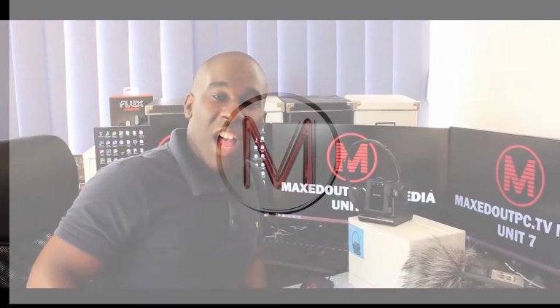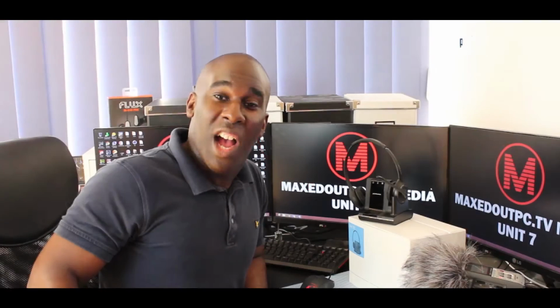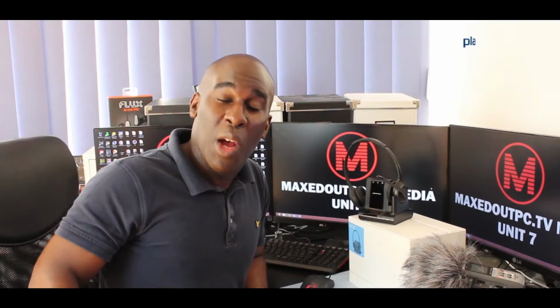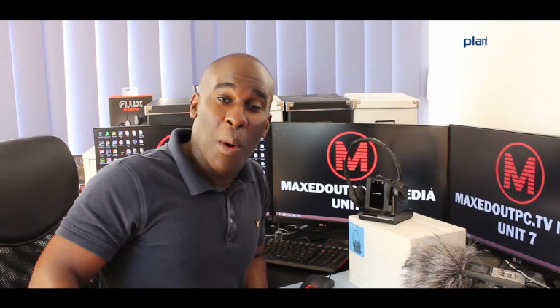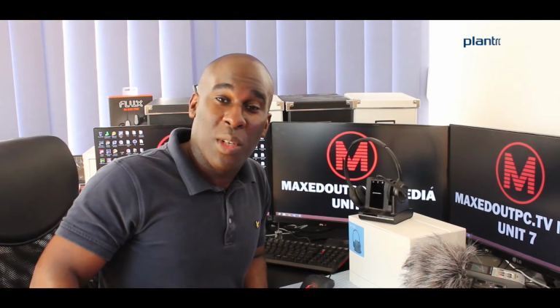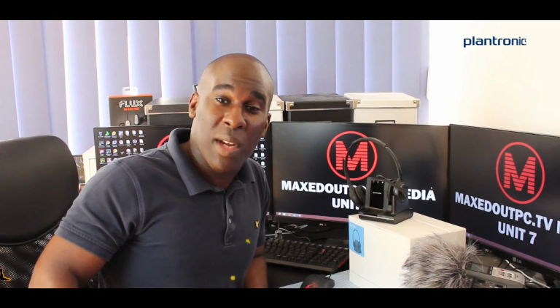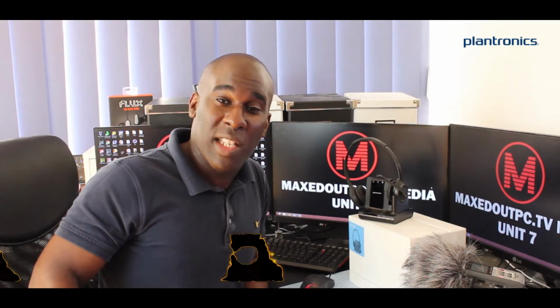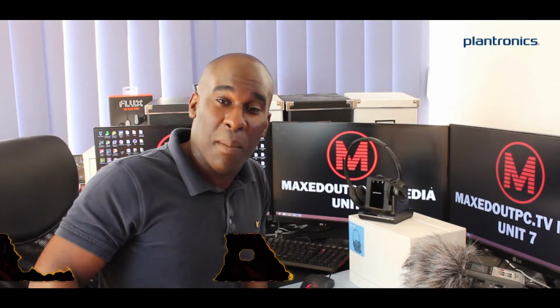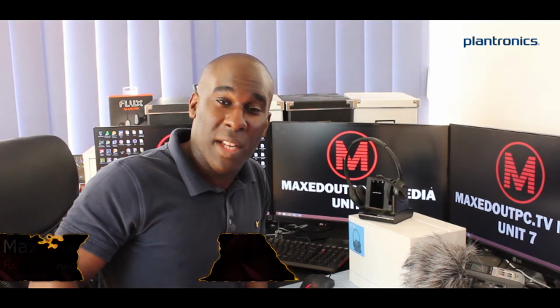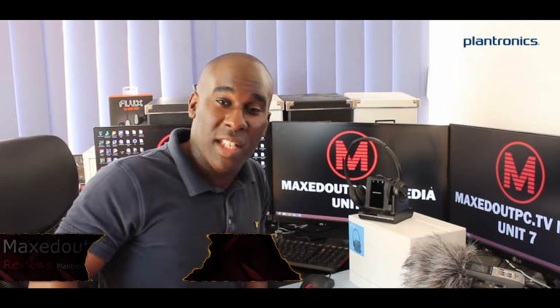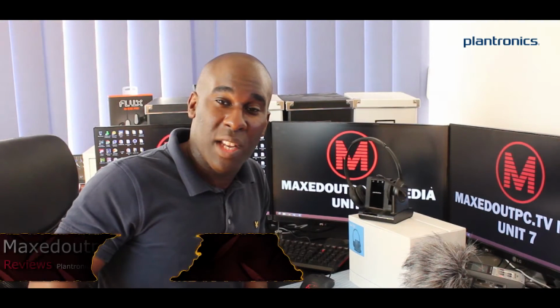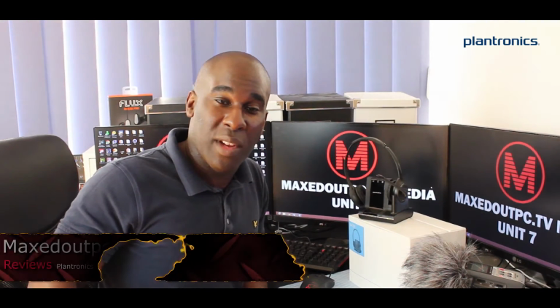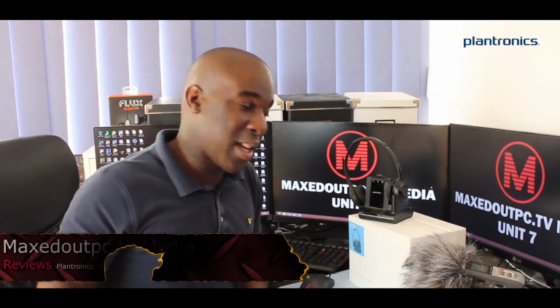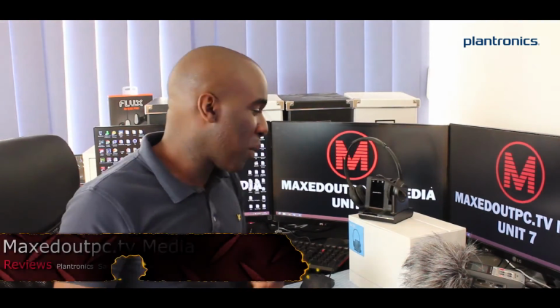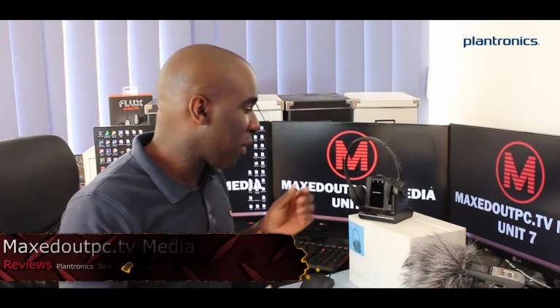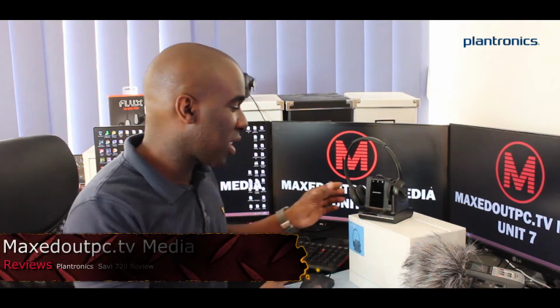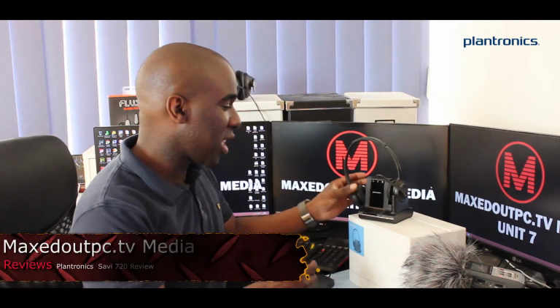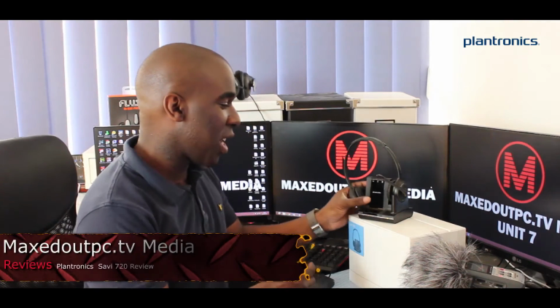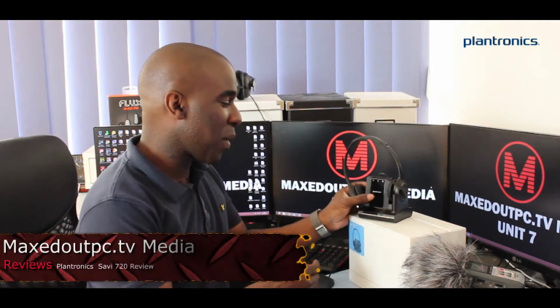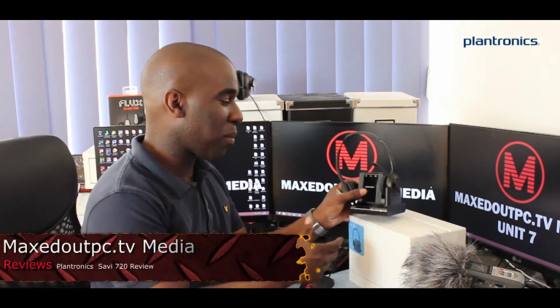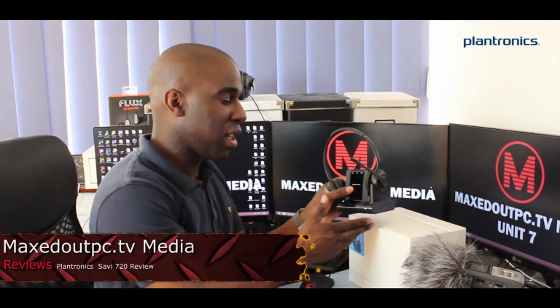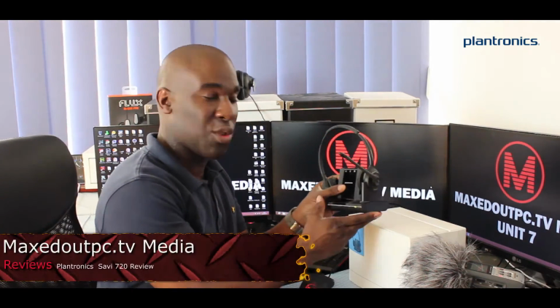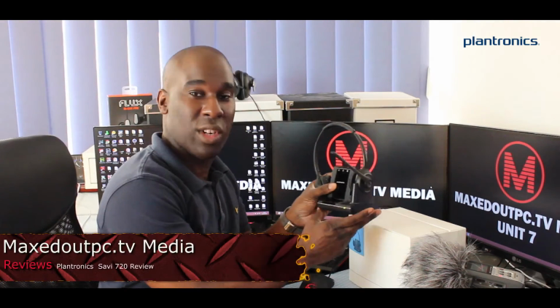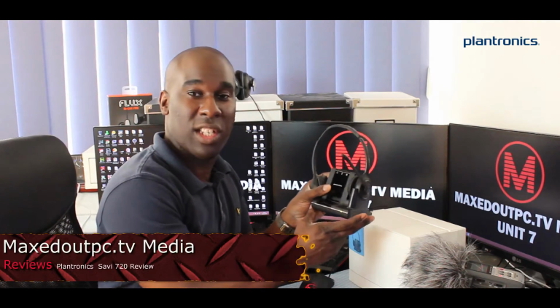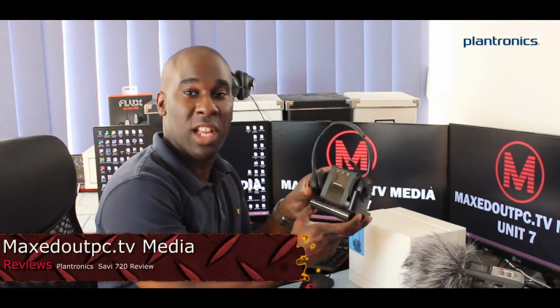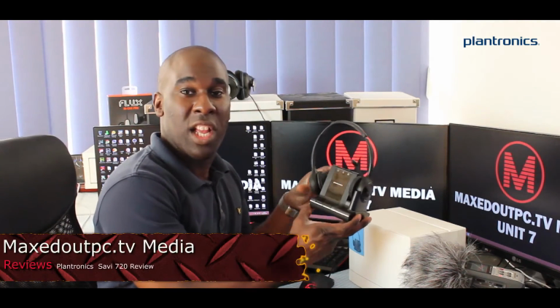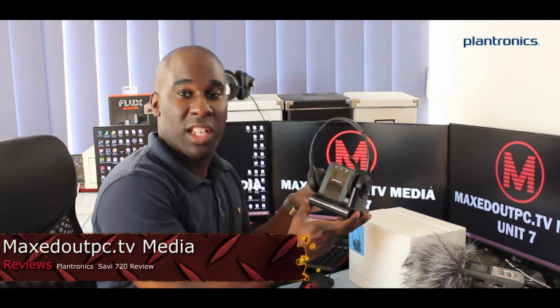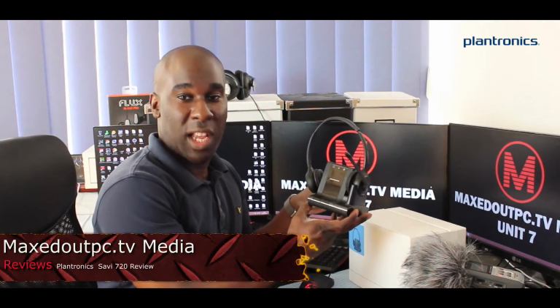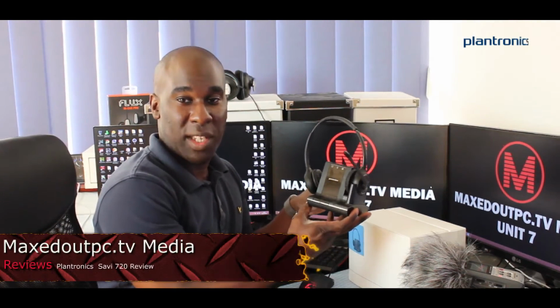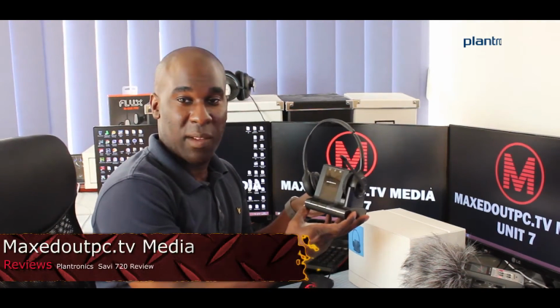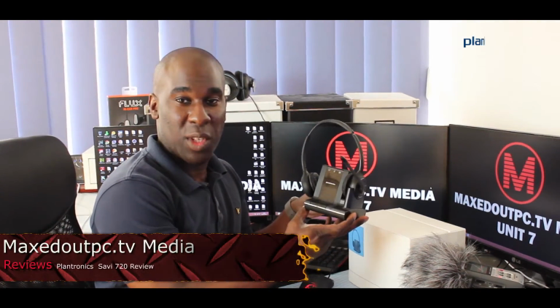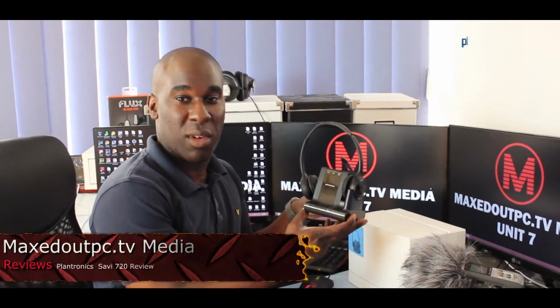Hello and welcome to Maxed Out PC TV. With us today, we've got the Plantronics Savi 720.